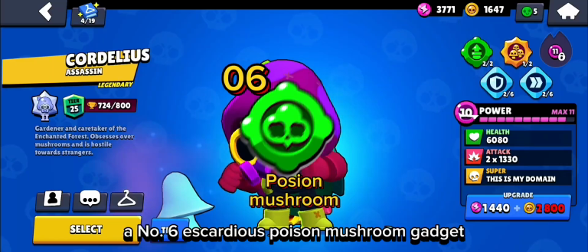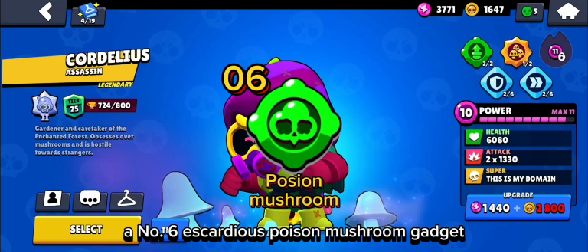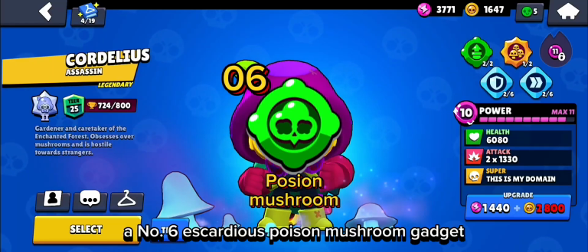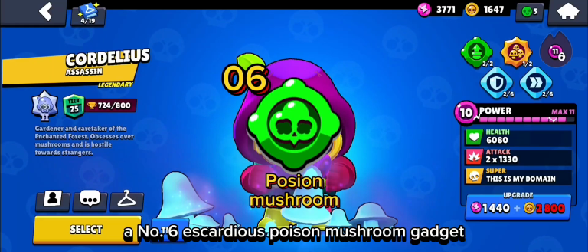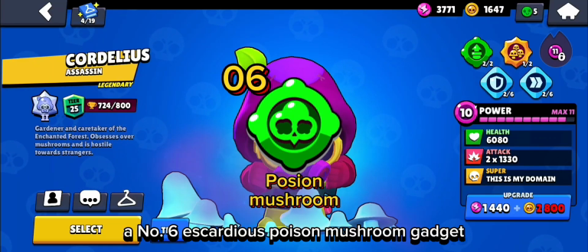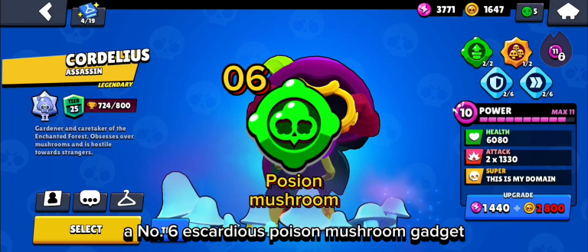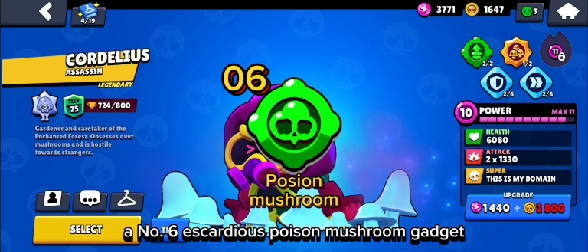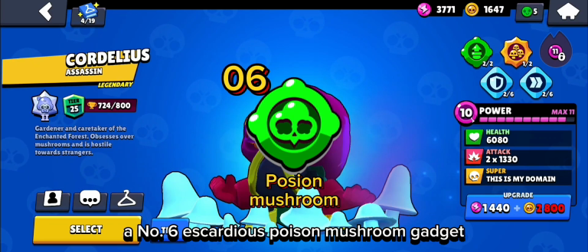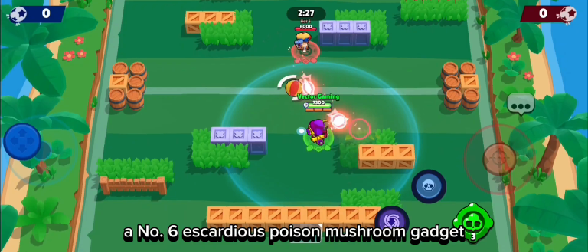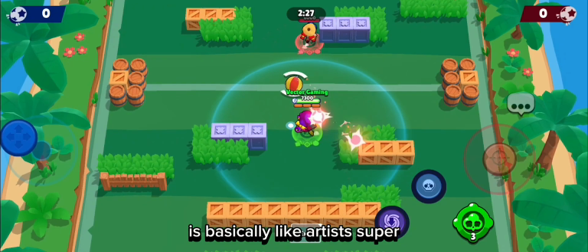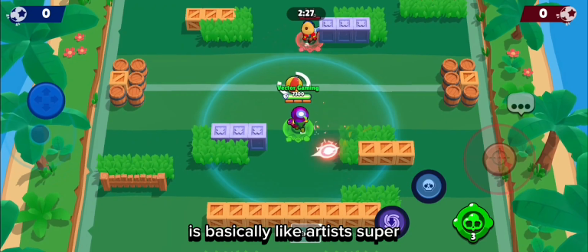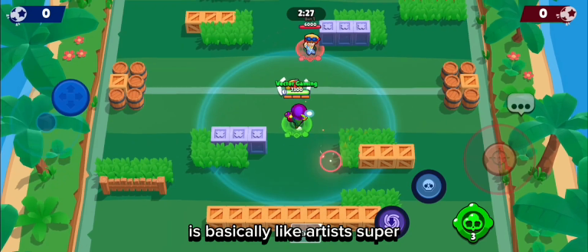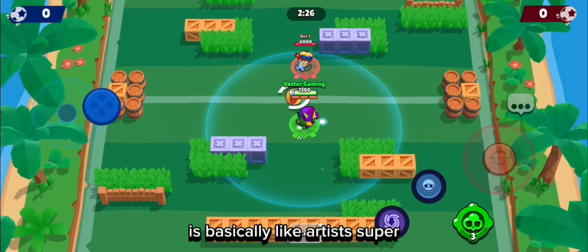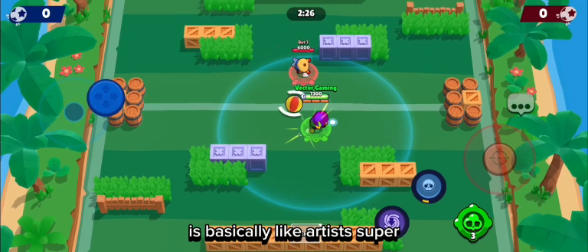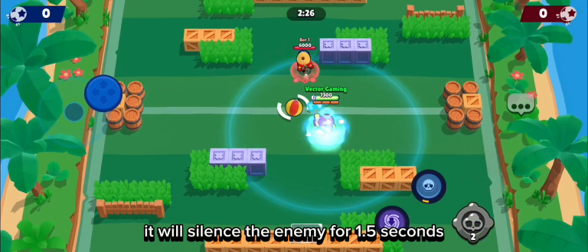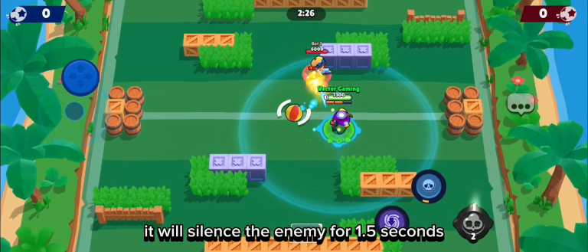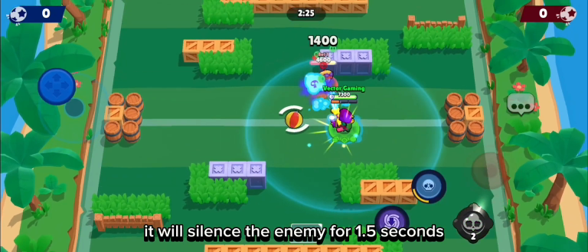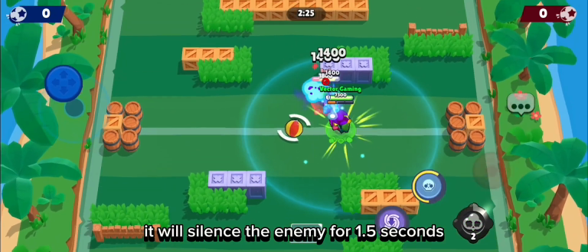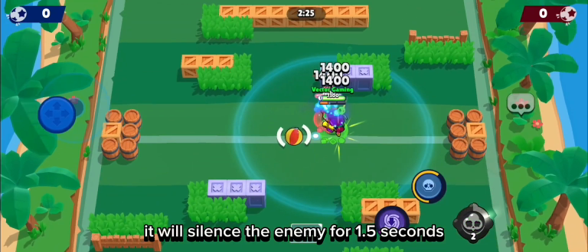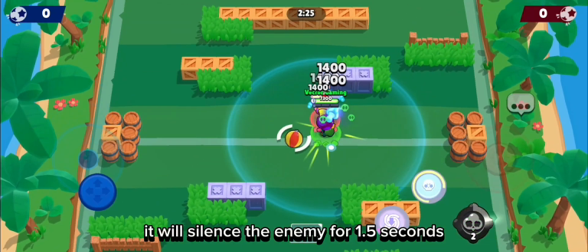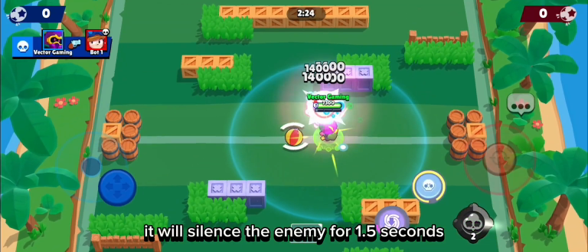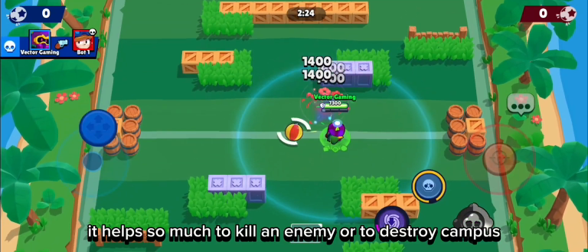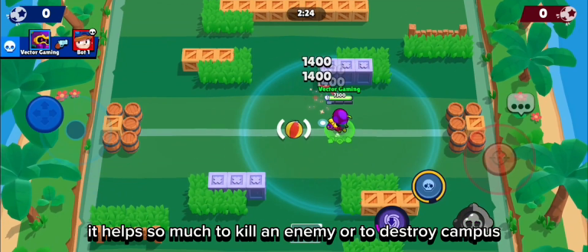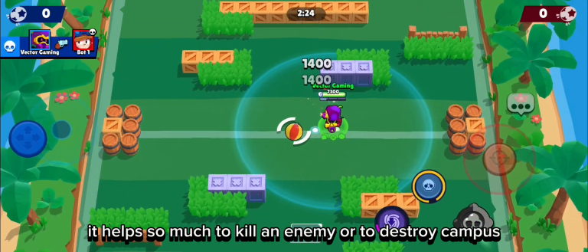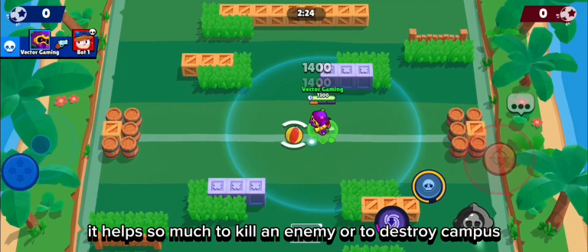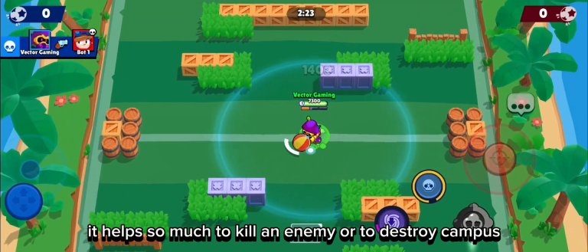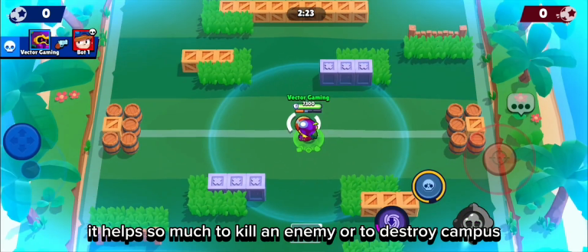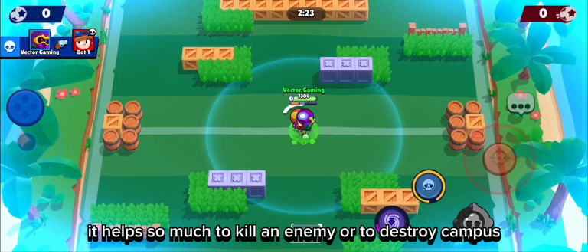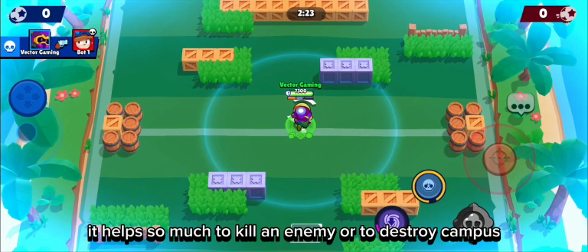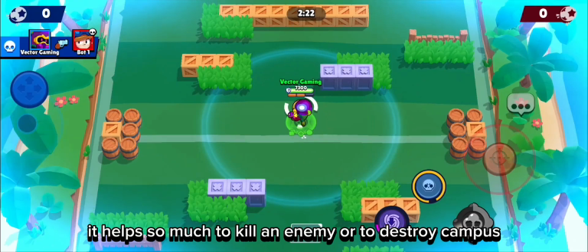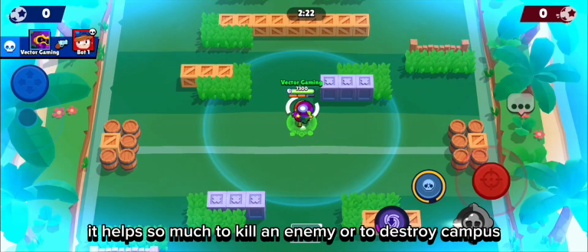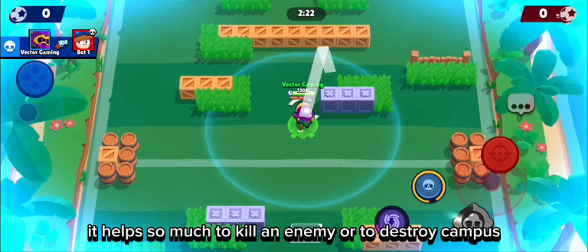At number 6 is Esceulla's Poison Mushroom Gadget. It is basically like Artis's Super. It will silence the enemy for 1.5 seconds, and it will help so much to kill an enemy or to destroy campers.